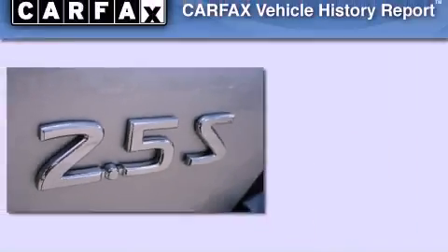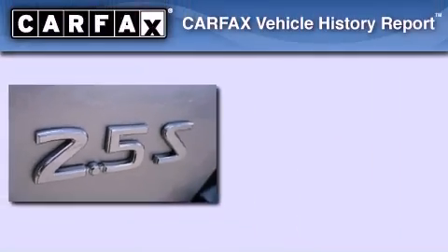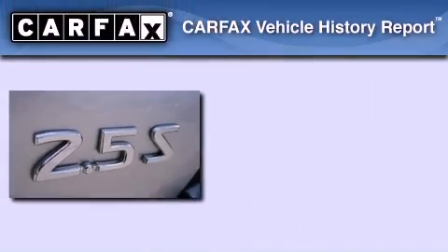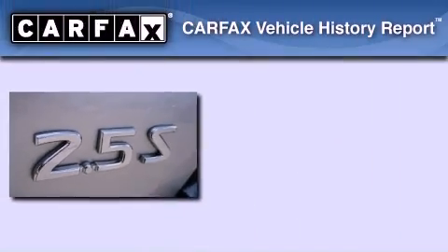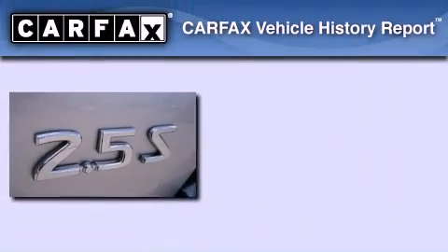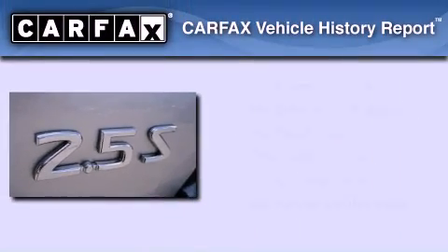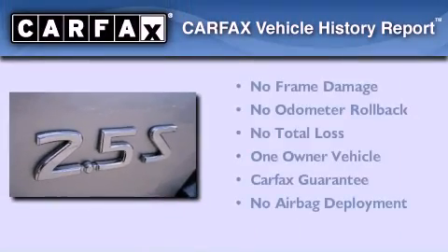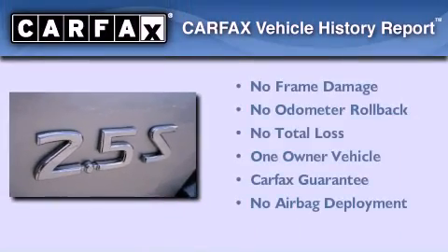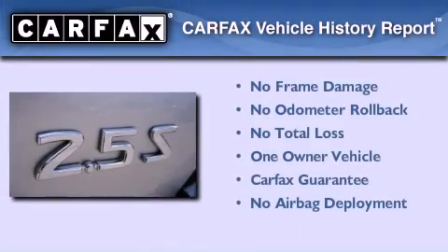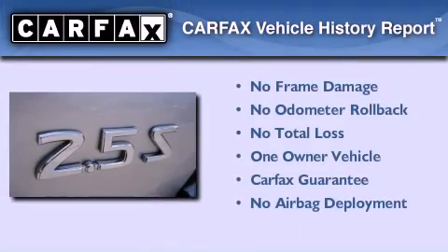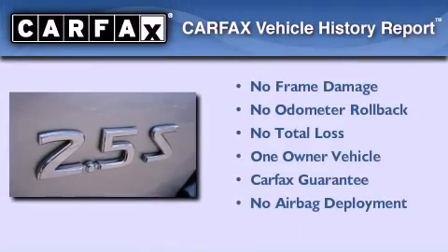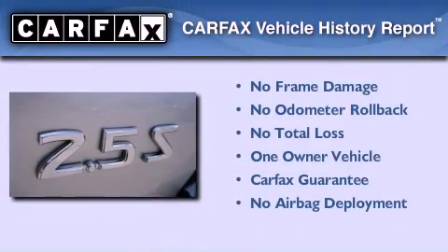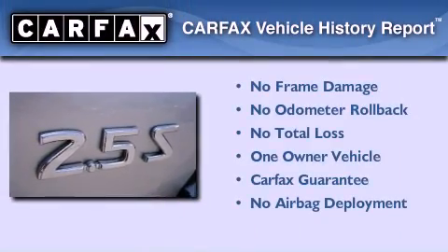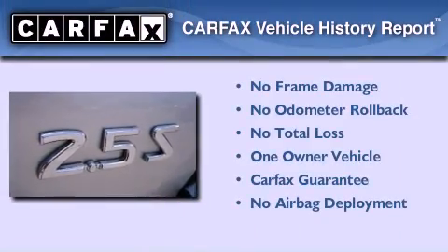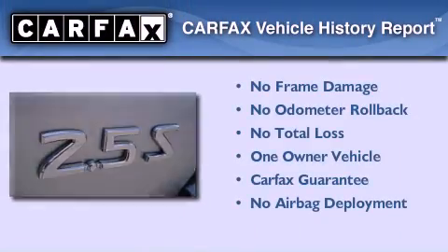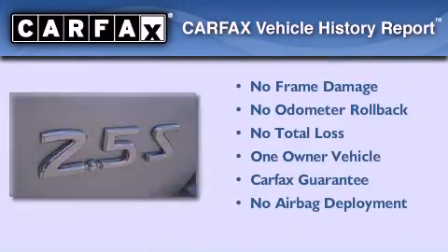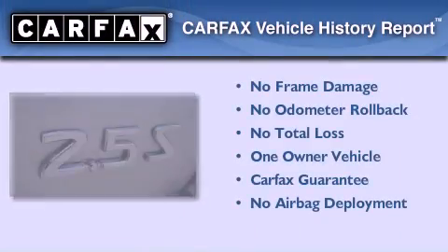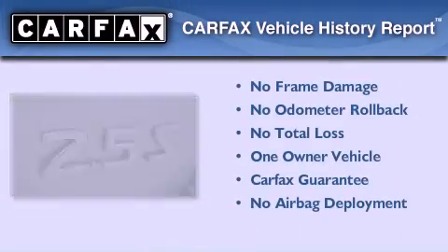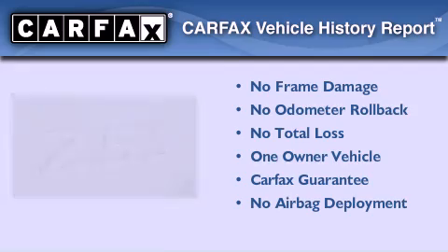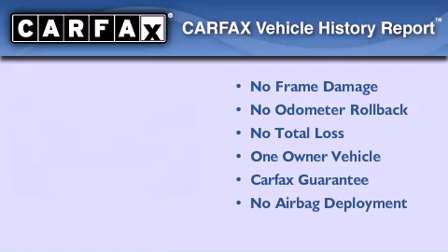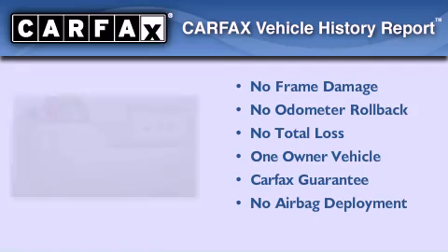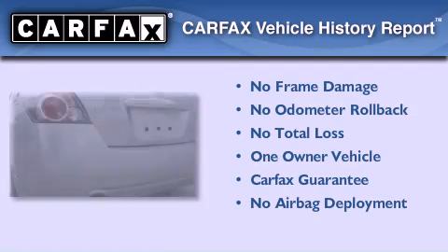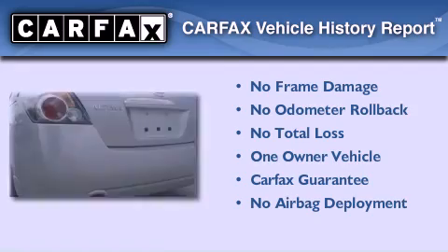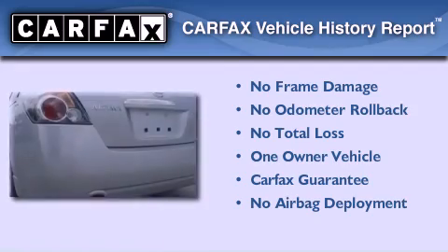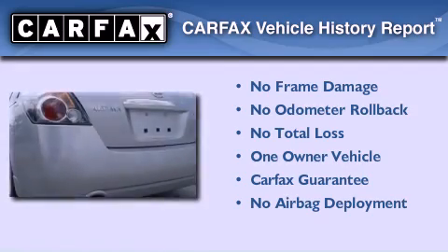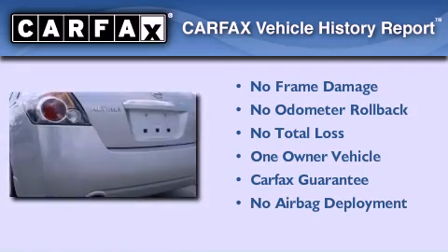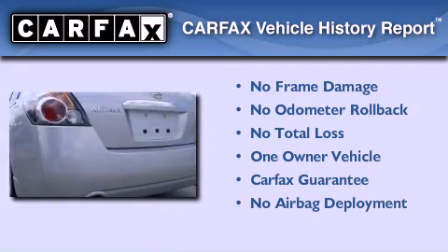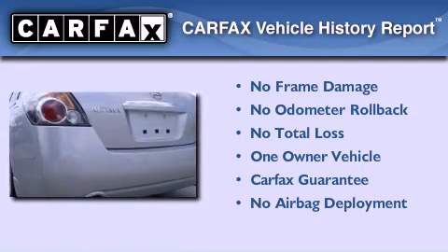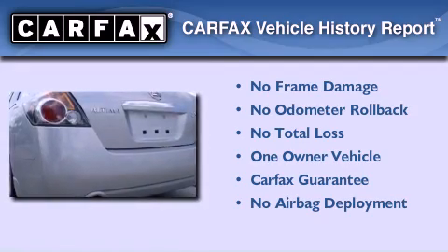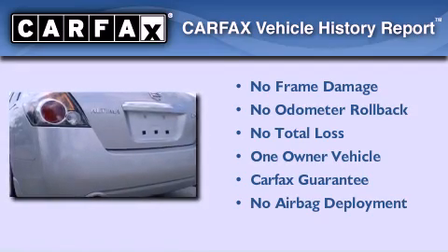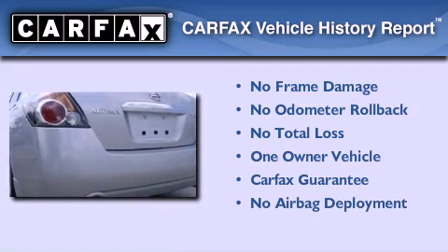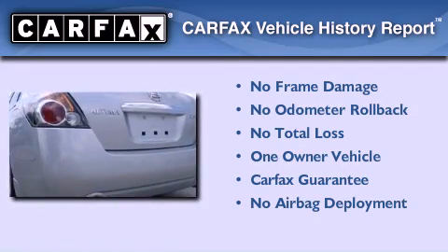This Nissan has had only one owner, and it qualifies for the Carfax buyback guarantee.